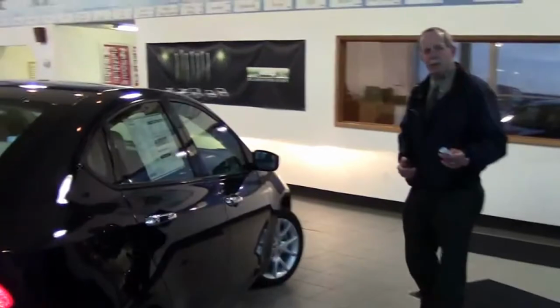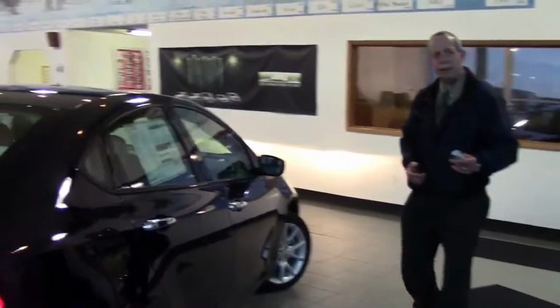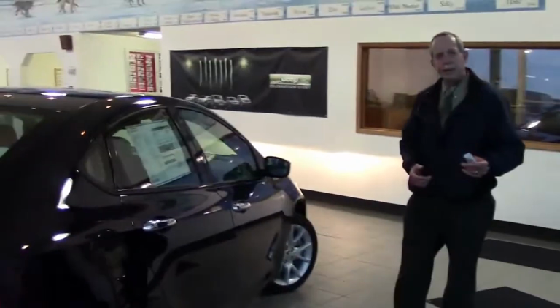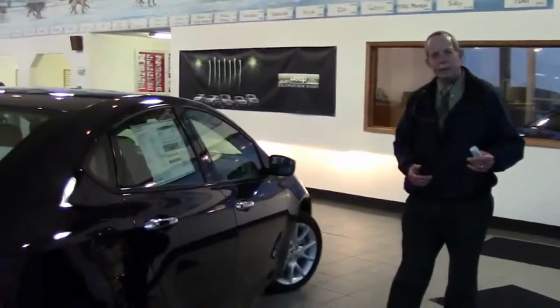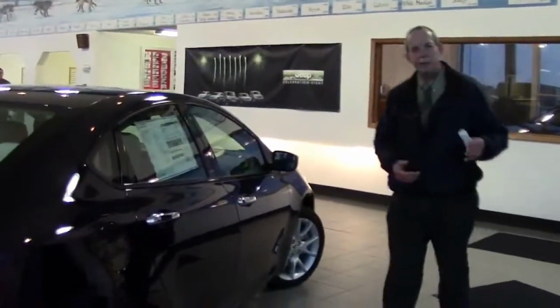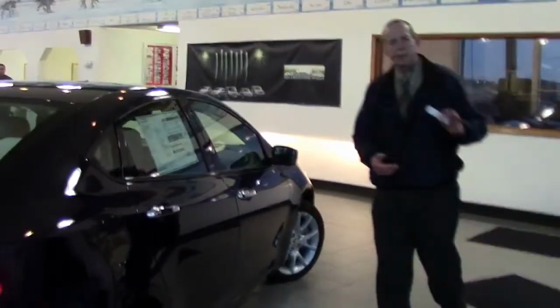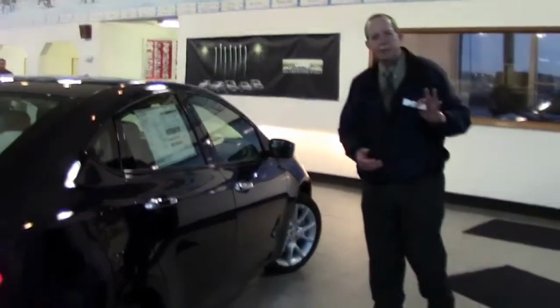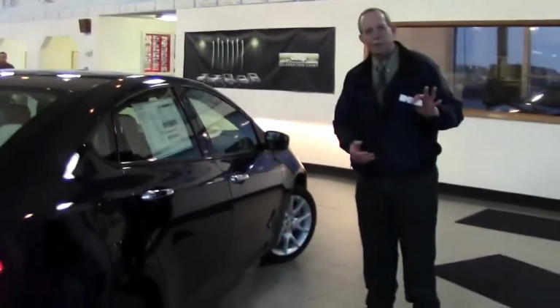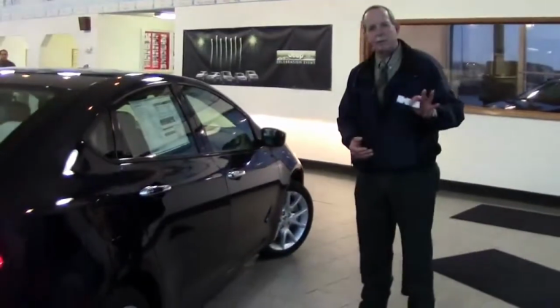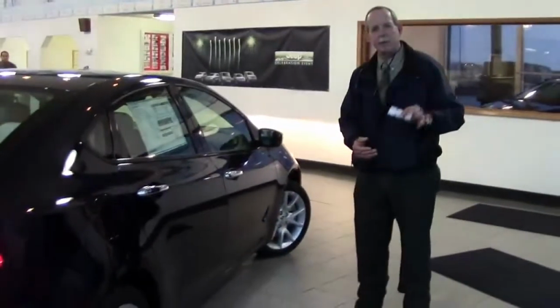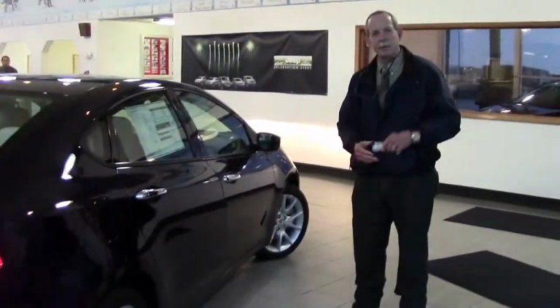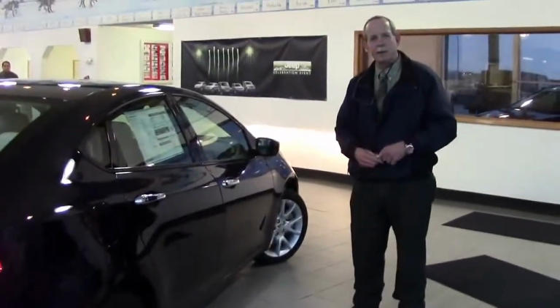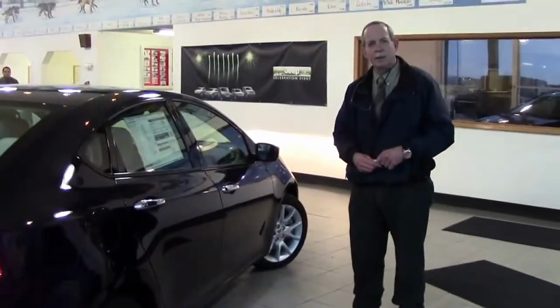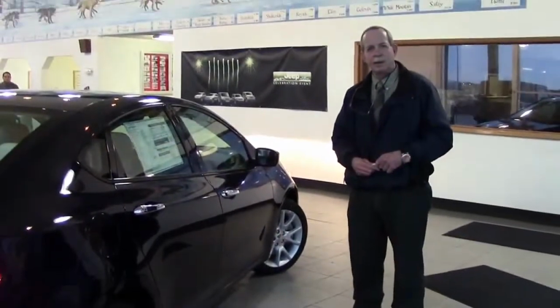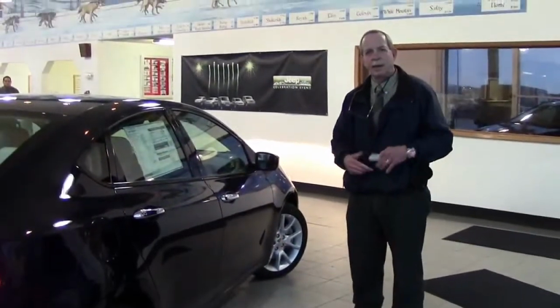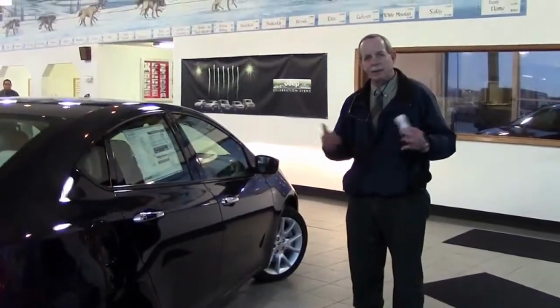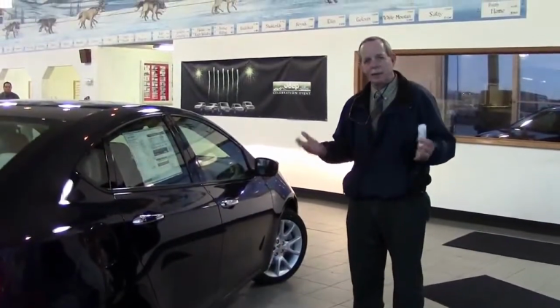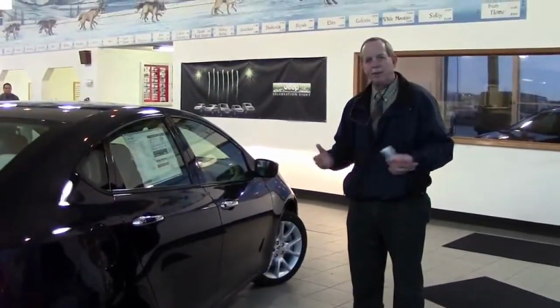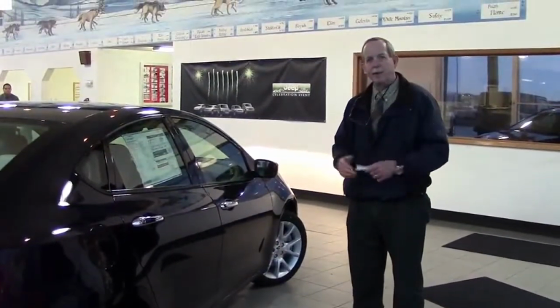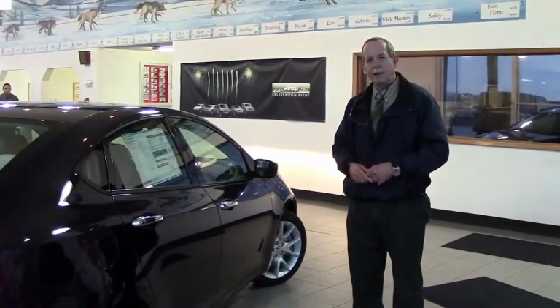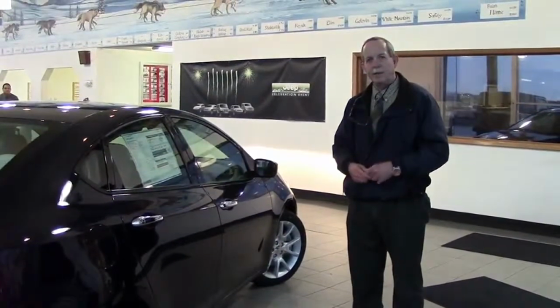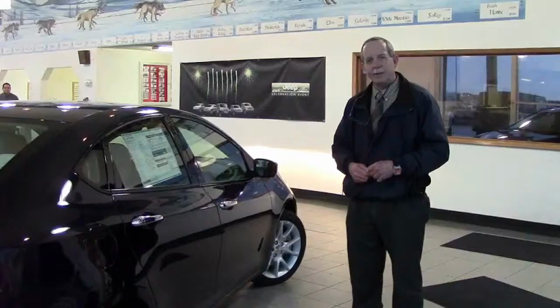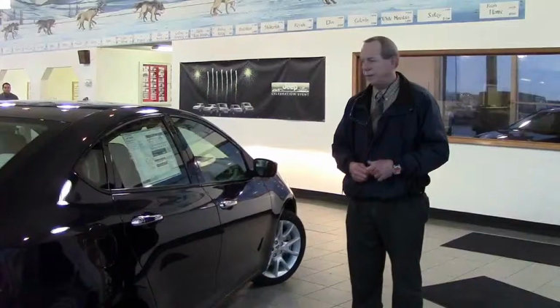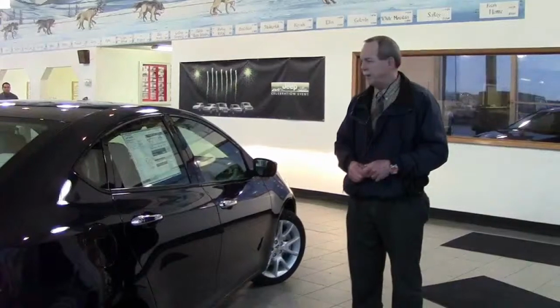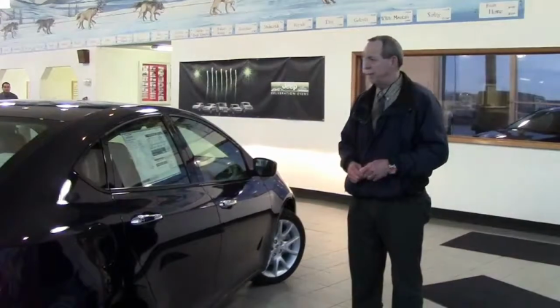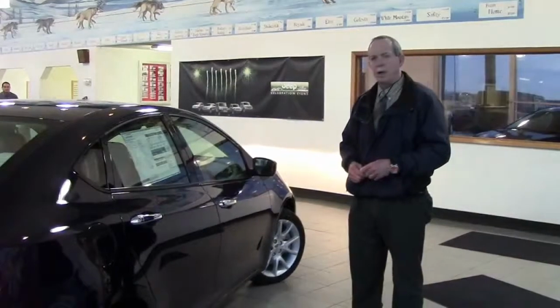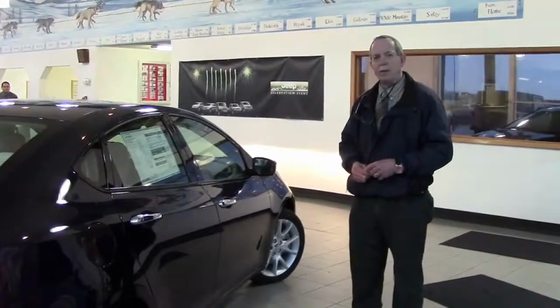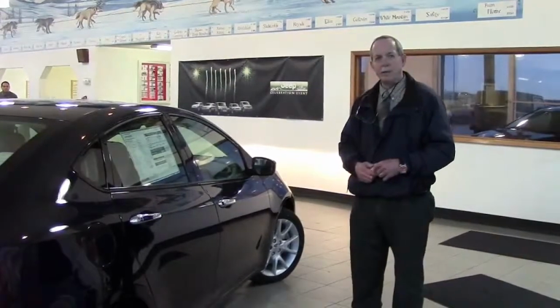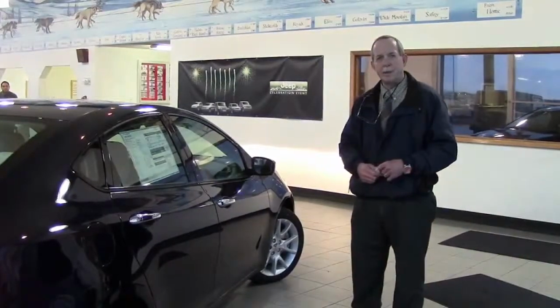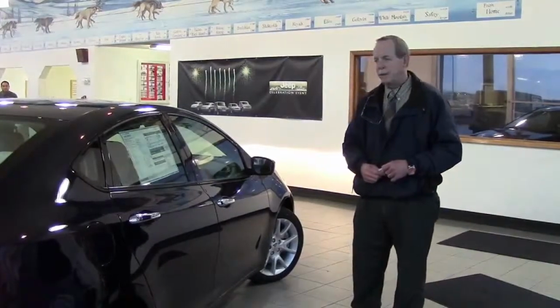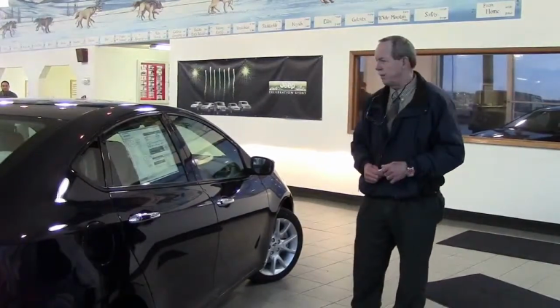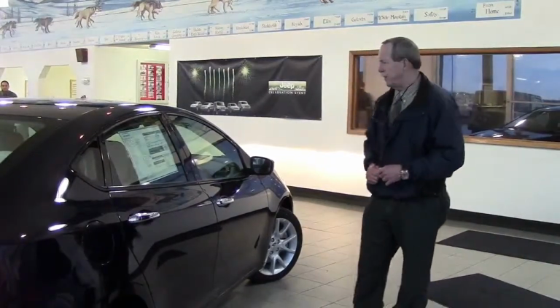It comes in six different models: the ST, the Aero, the SXT, the Rallye, the Limited, and the R/T.